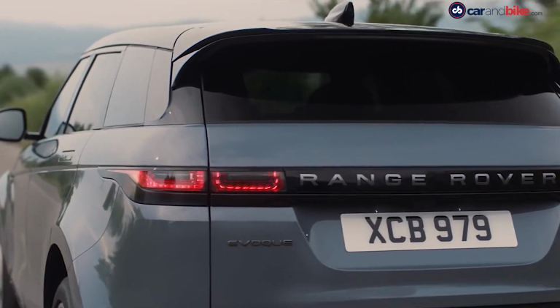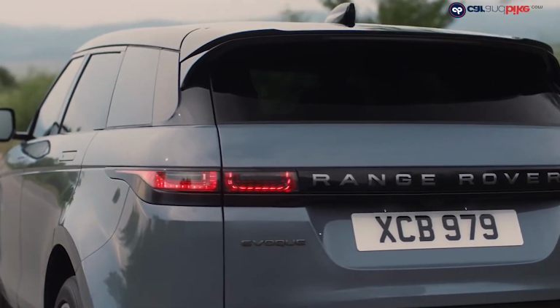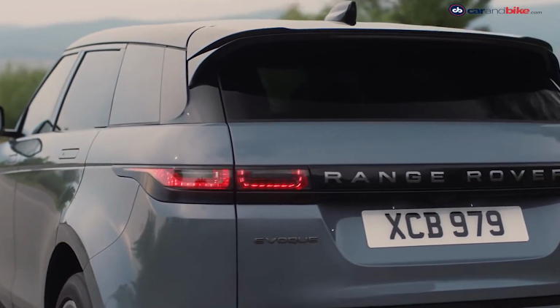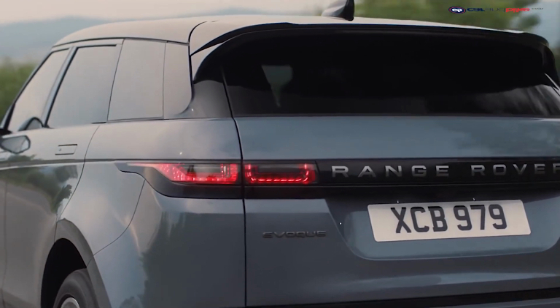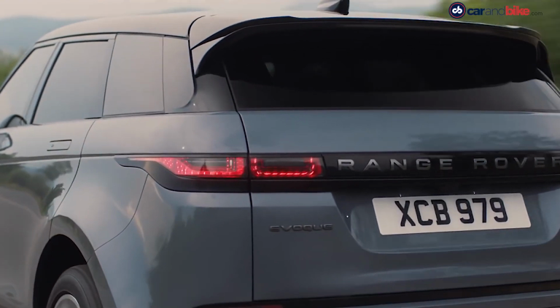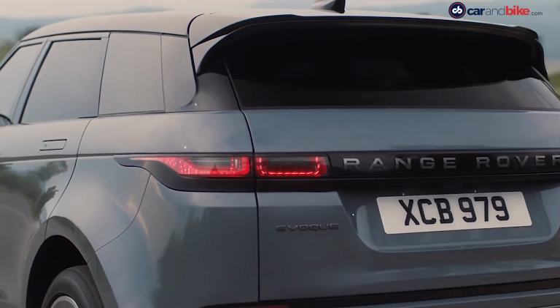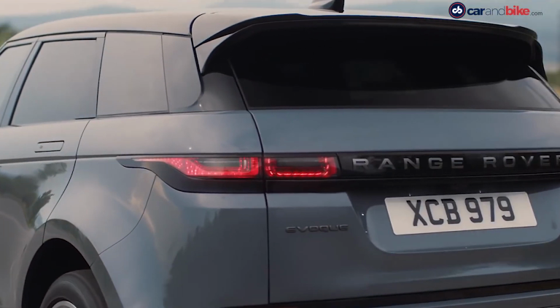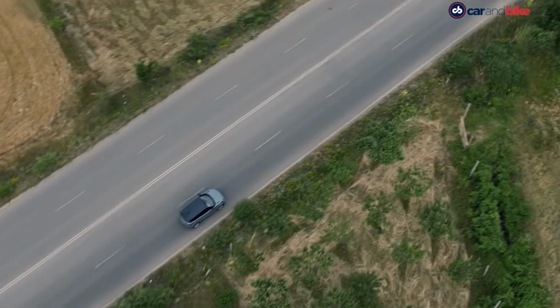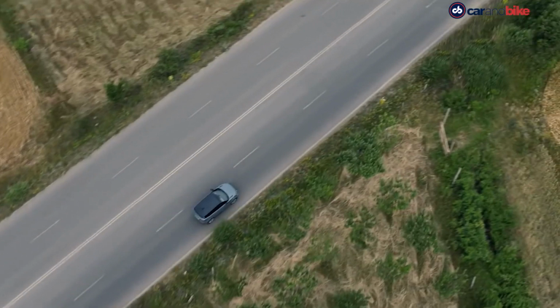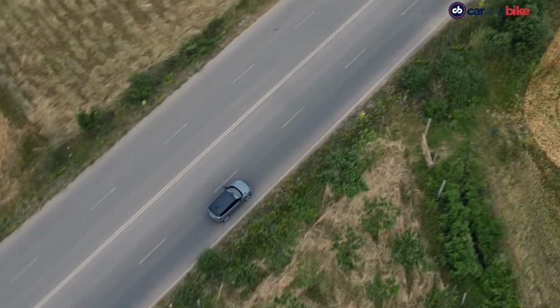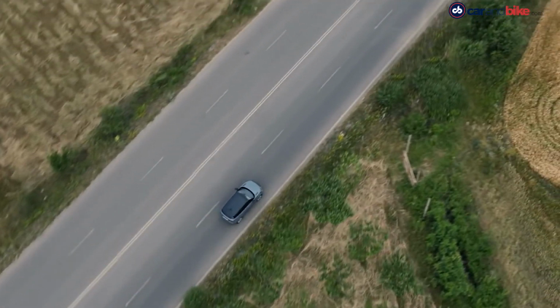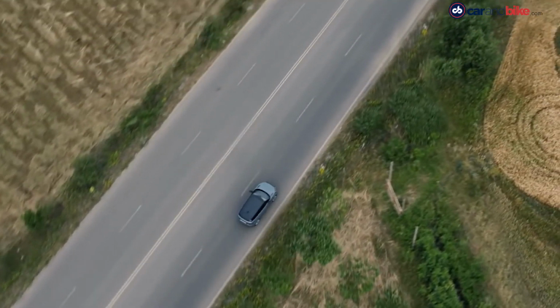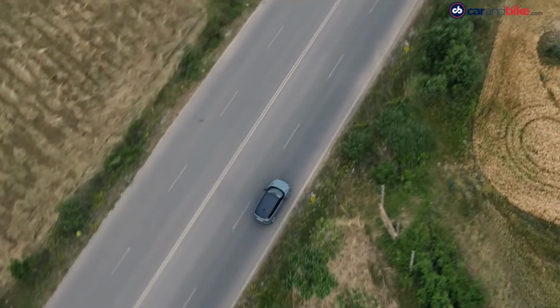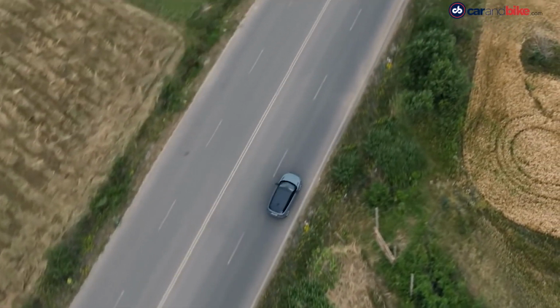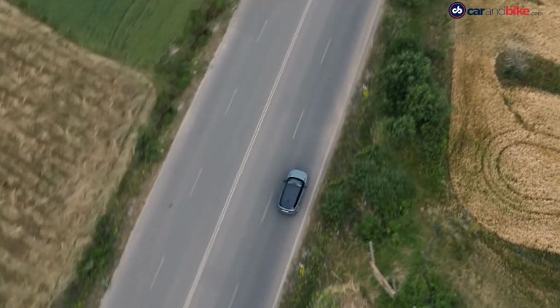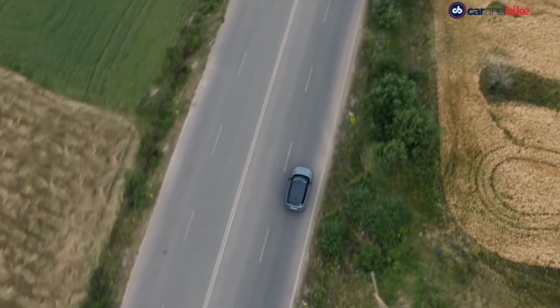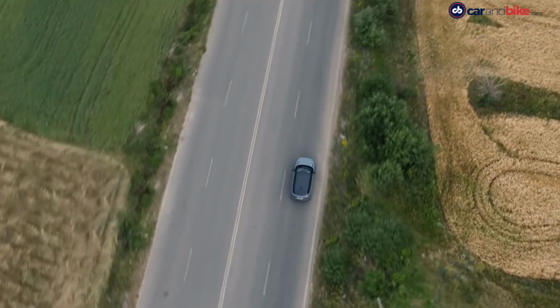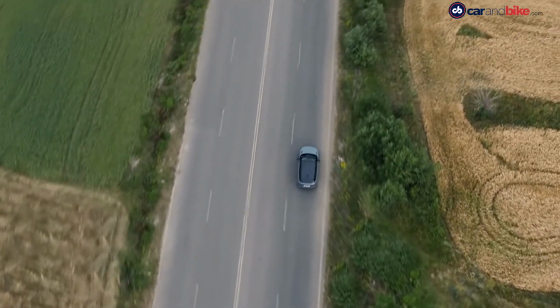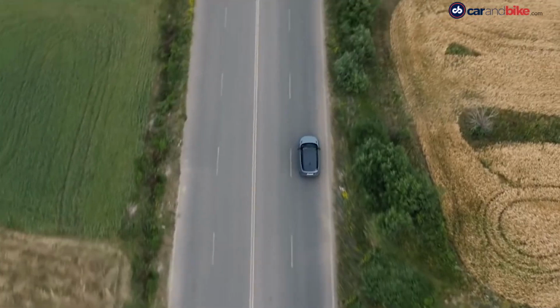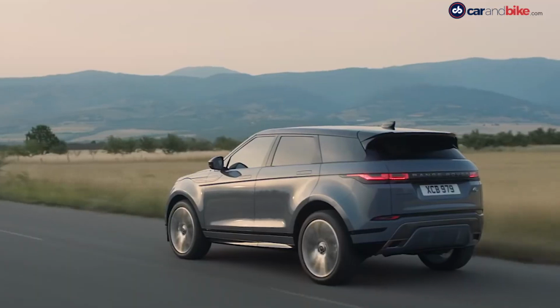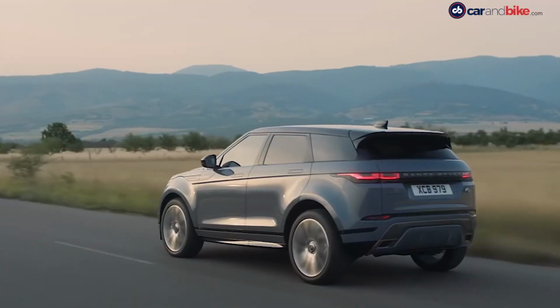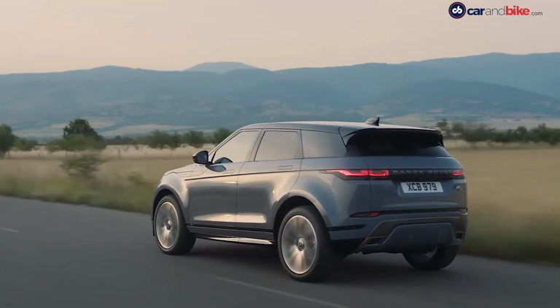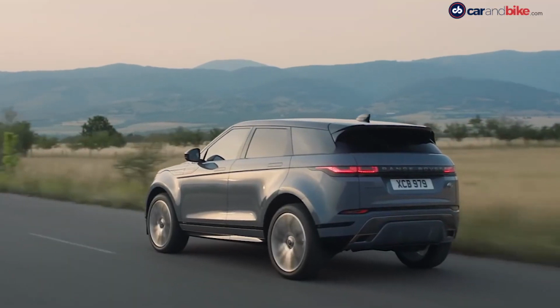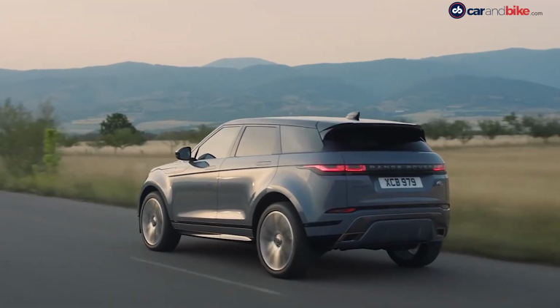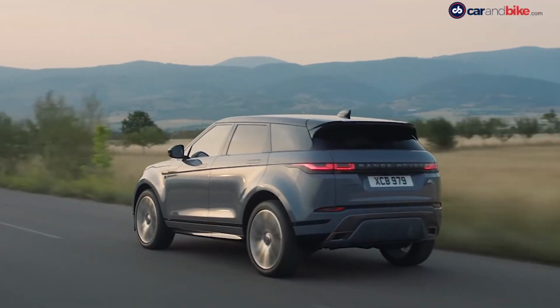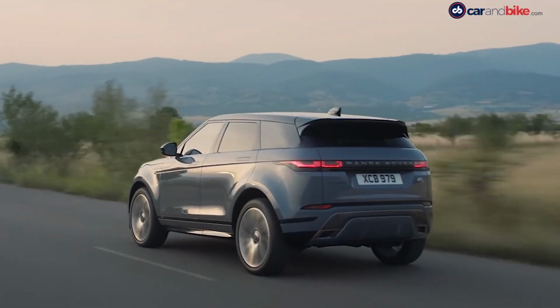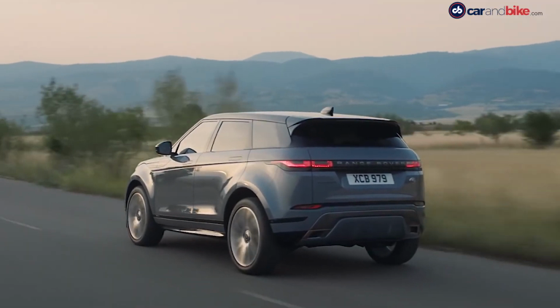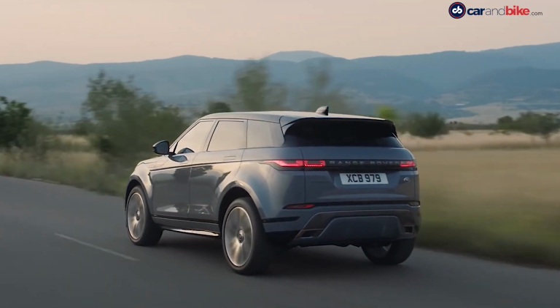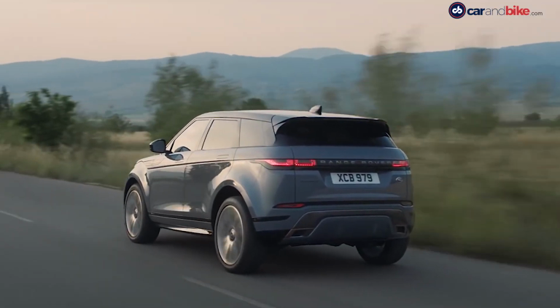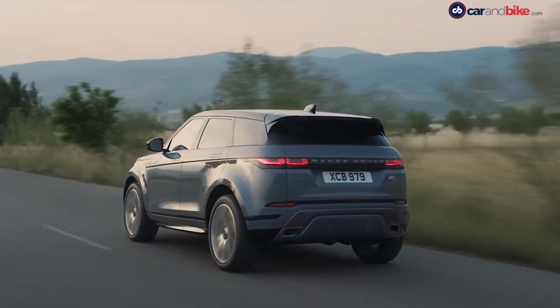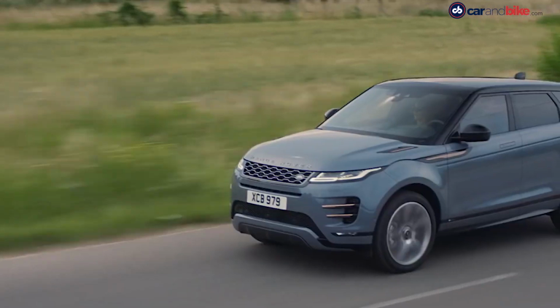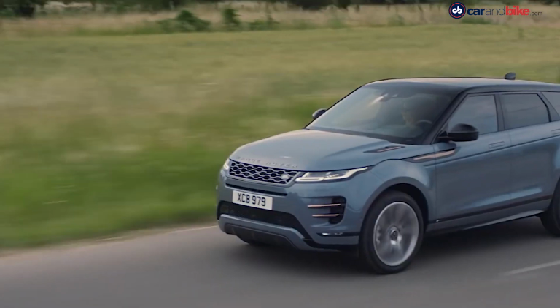Jaguar Land Rover has invested about £1 billion in the development and delivery of the new generation Evoque.